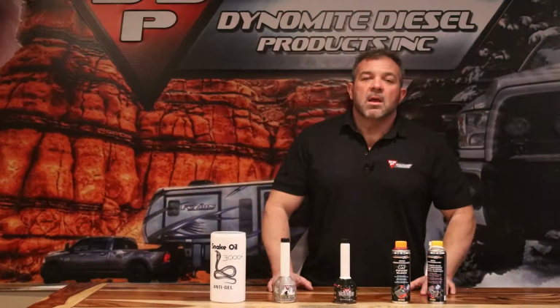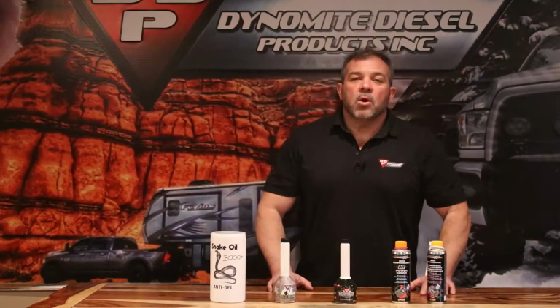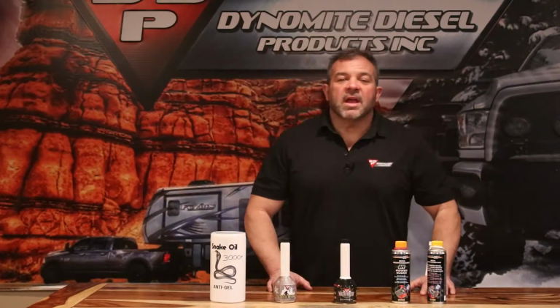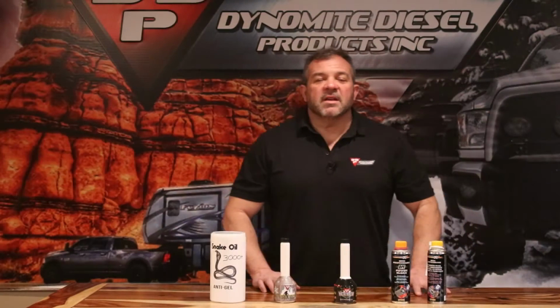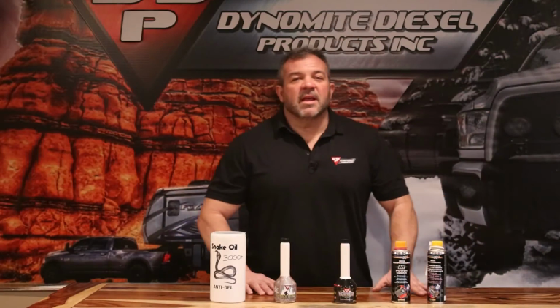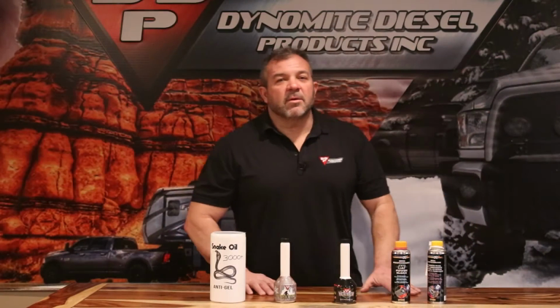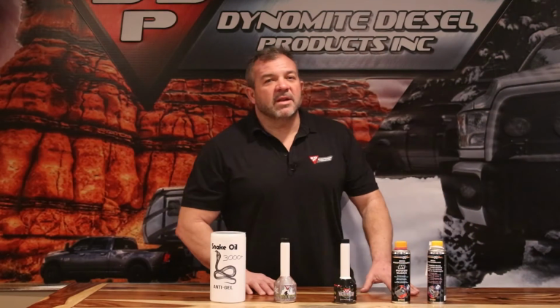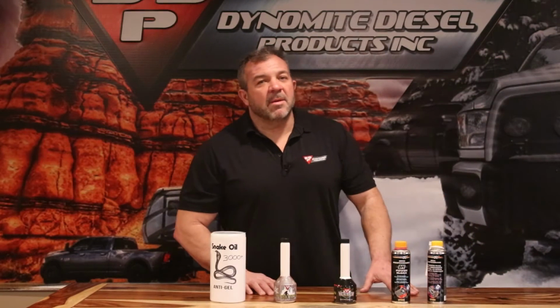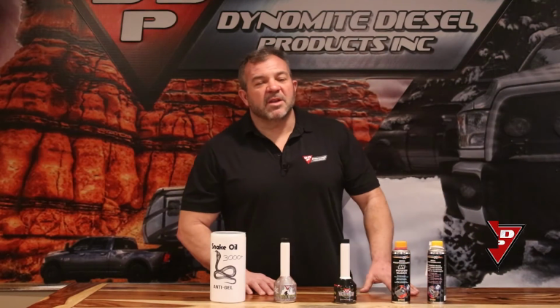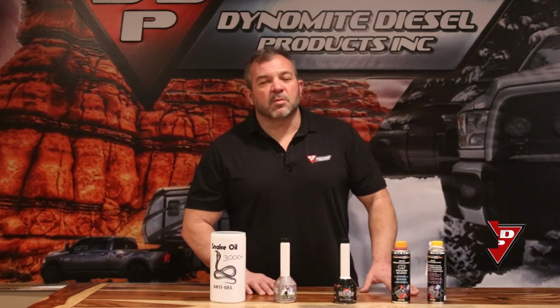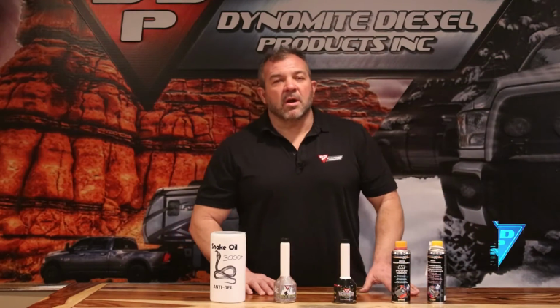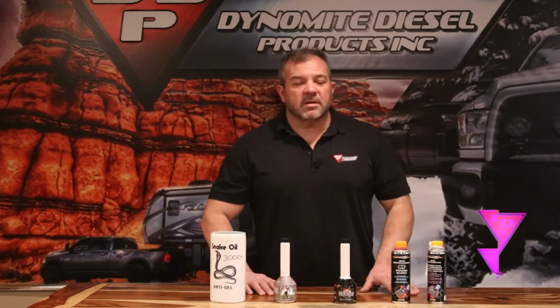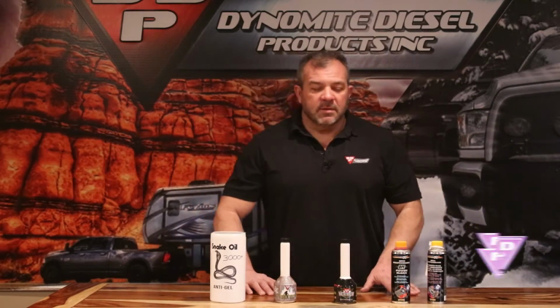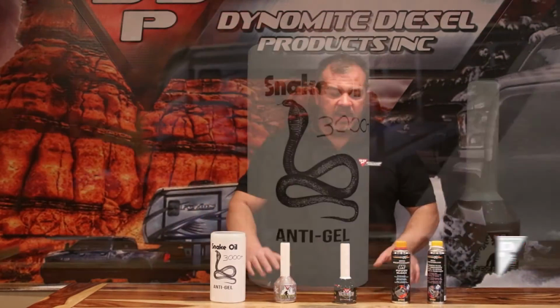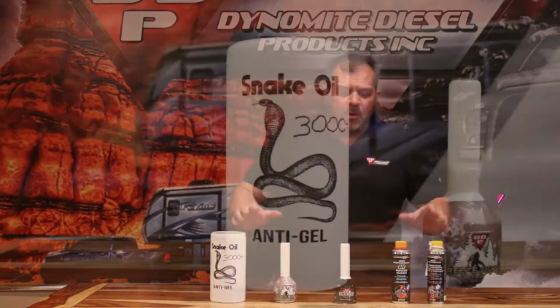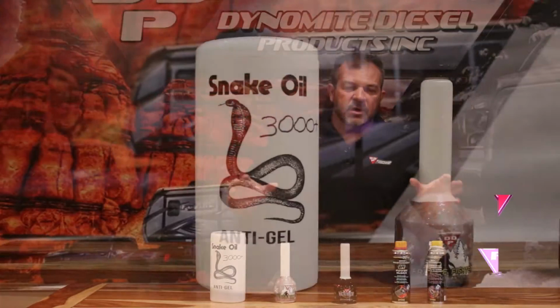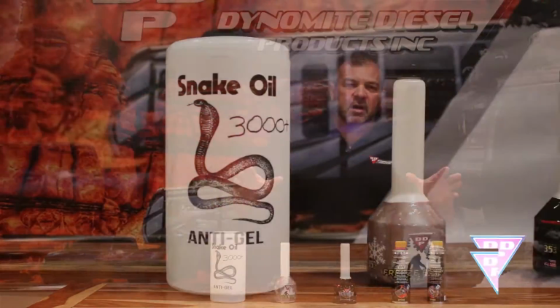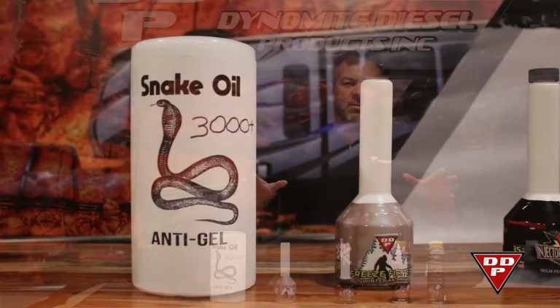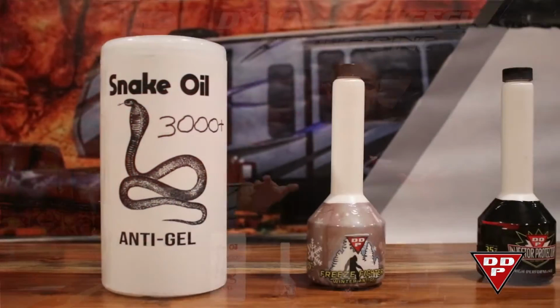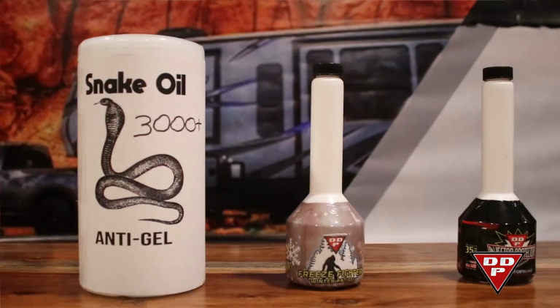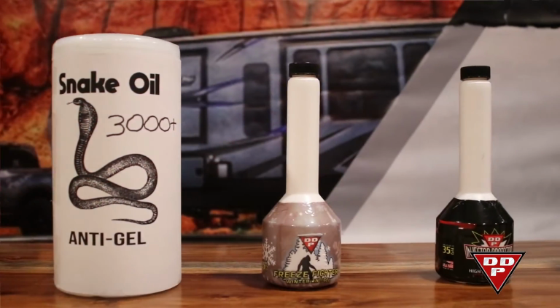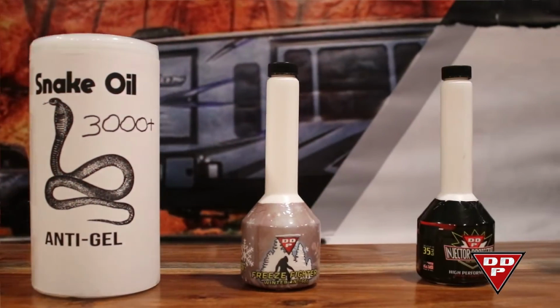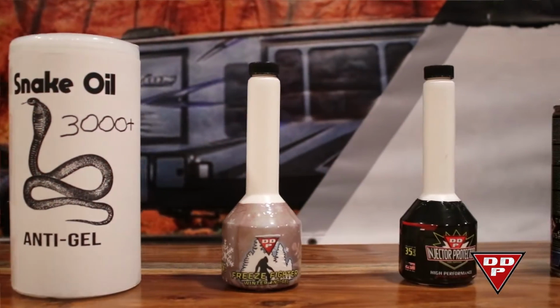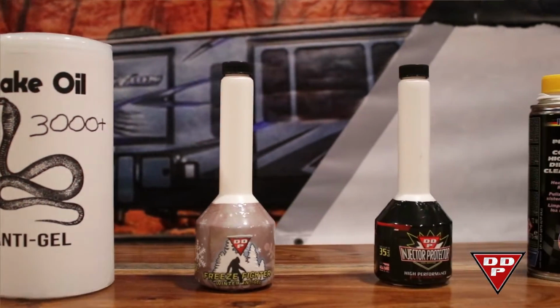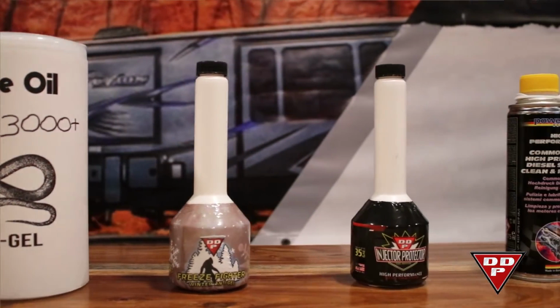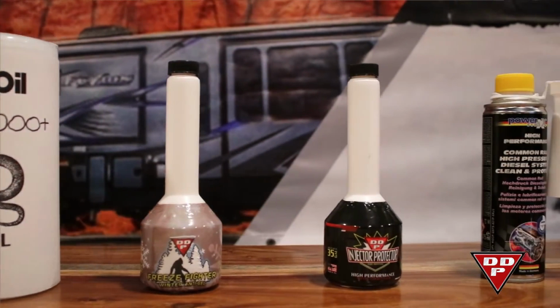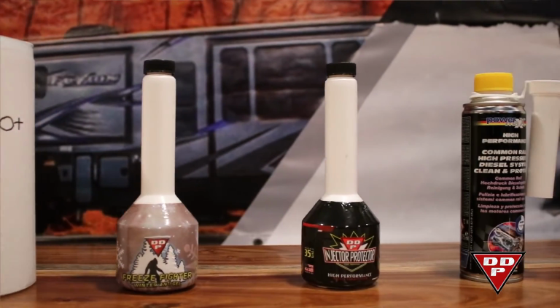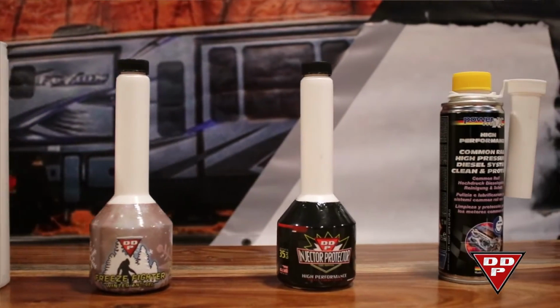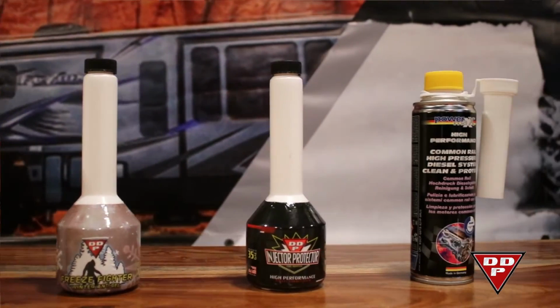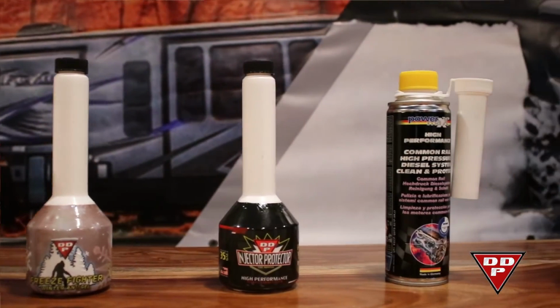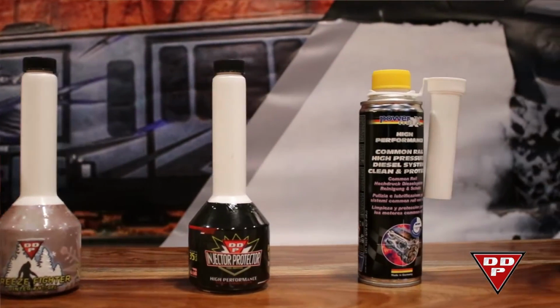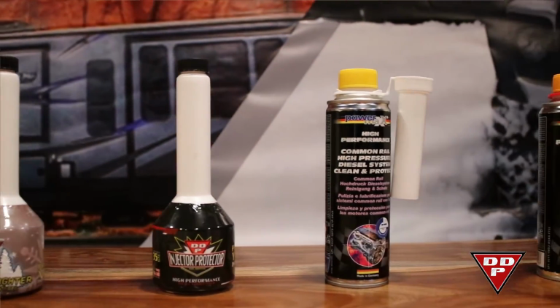Morning guys, Lenny Reed, Dynamite Diesel Products. Today I want to talk to you about chemicals for your diesel-powered vehicle.